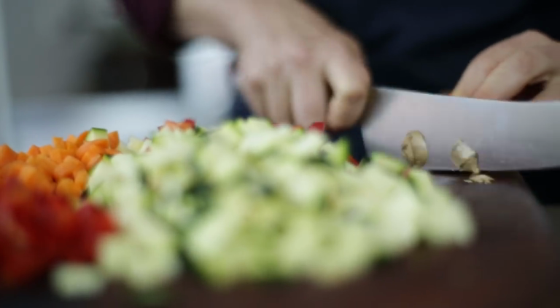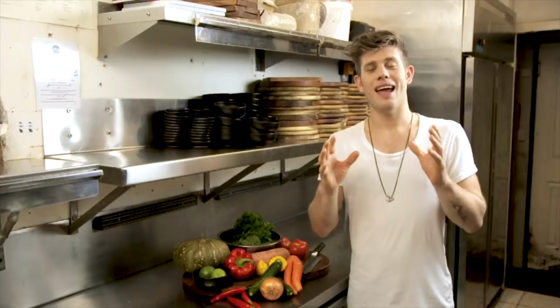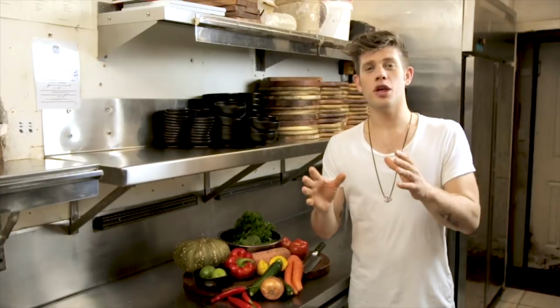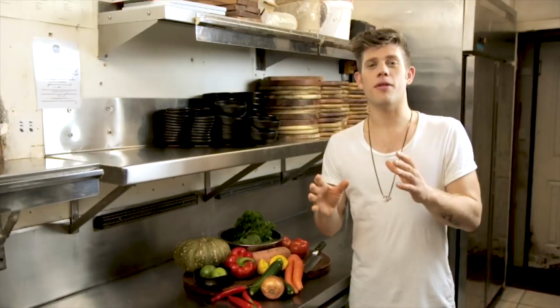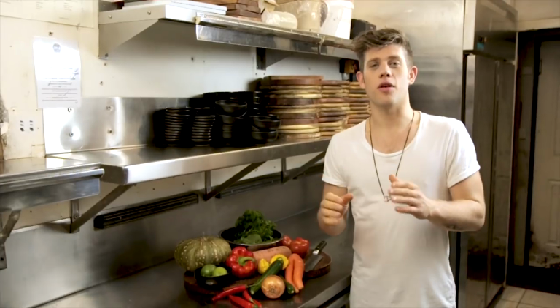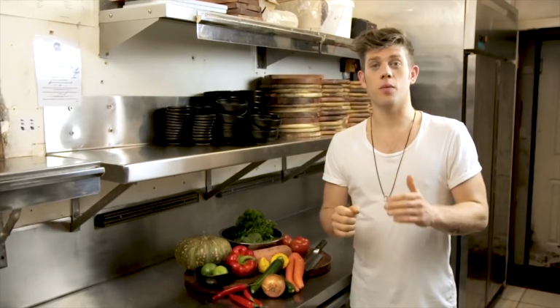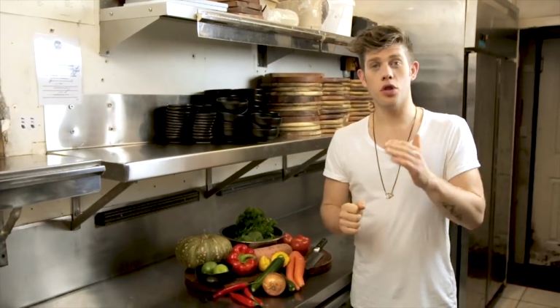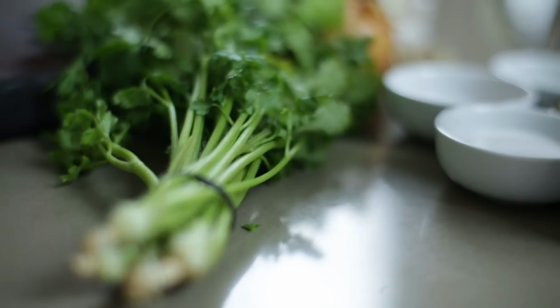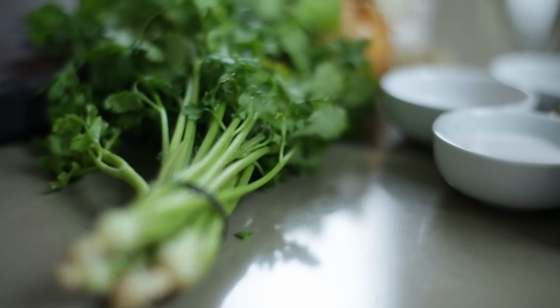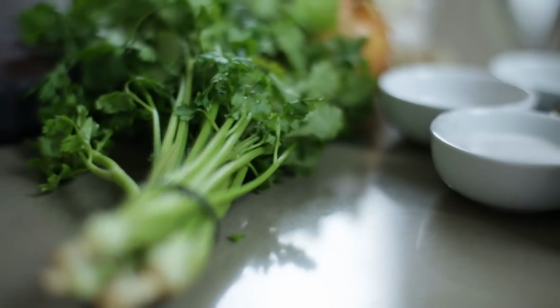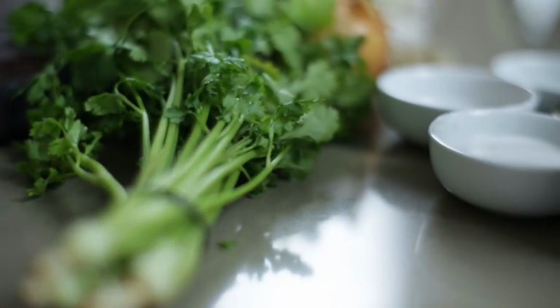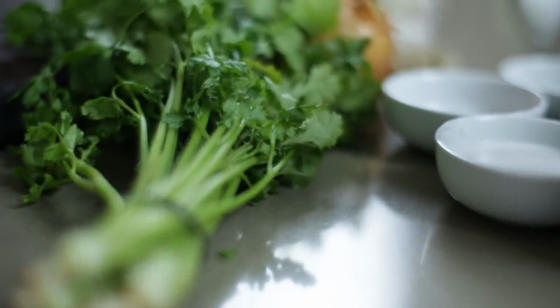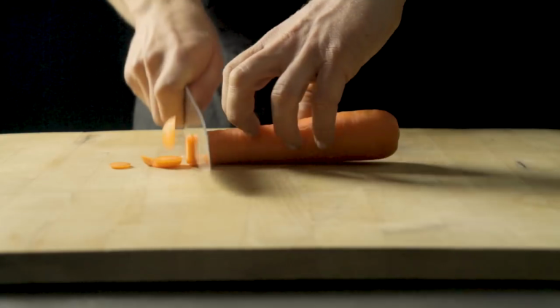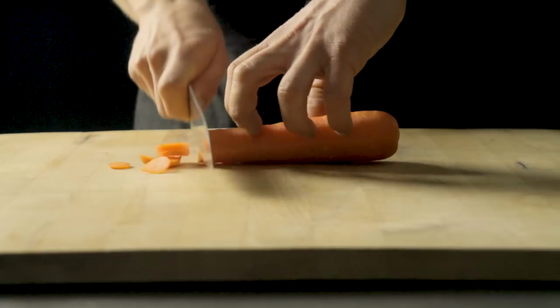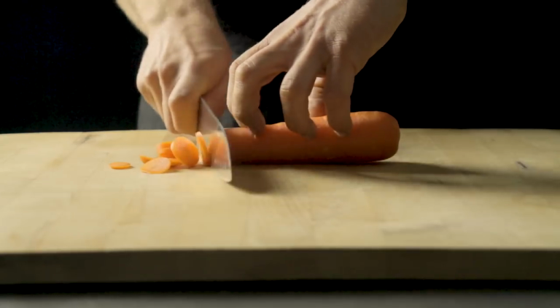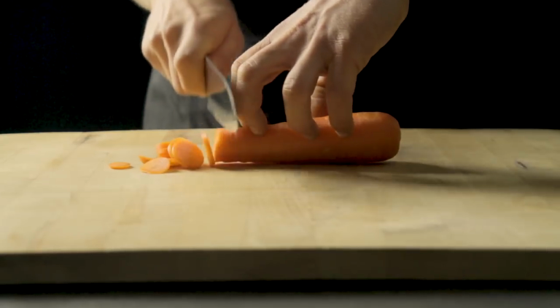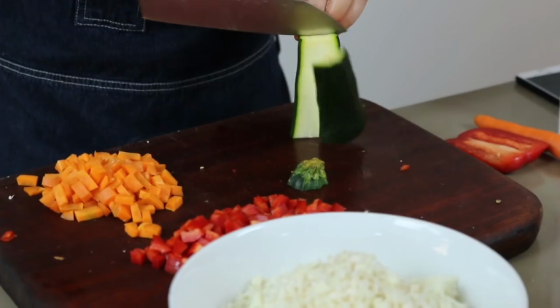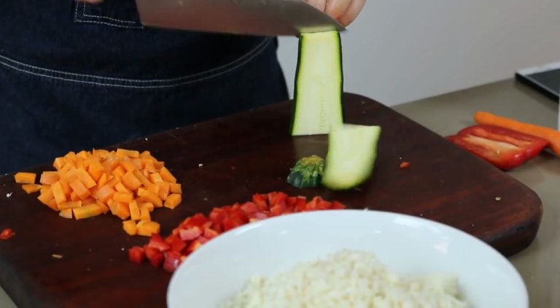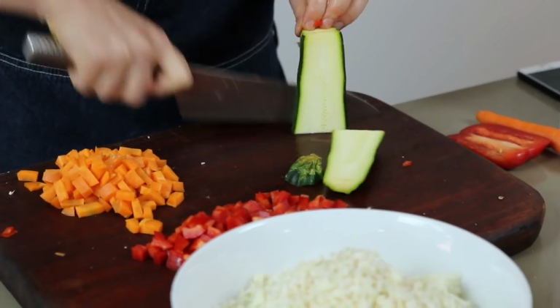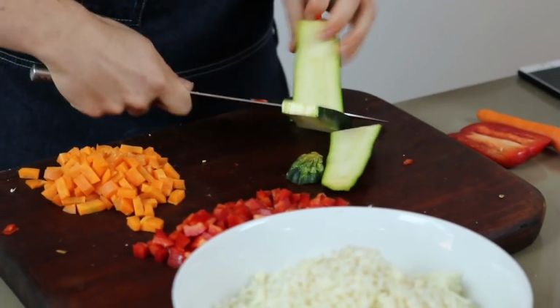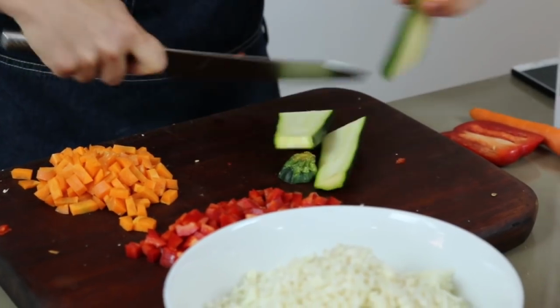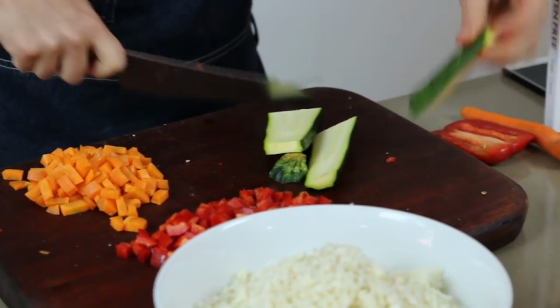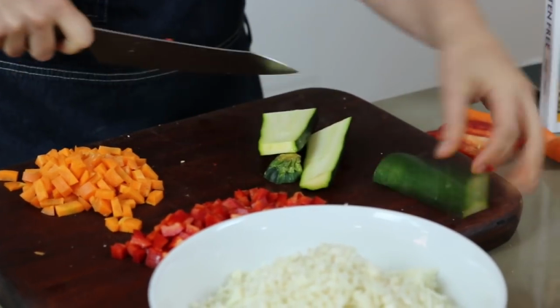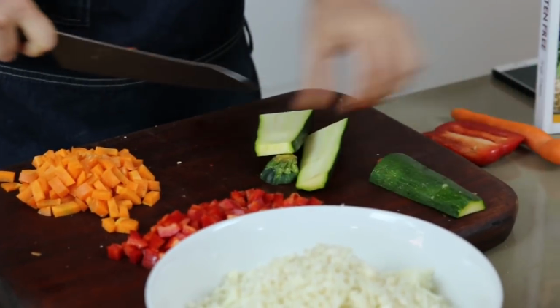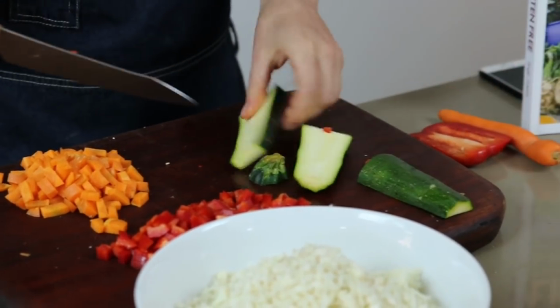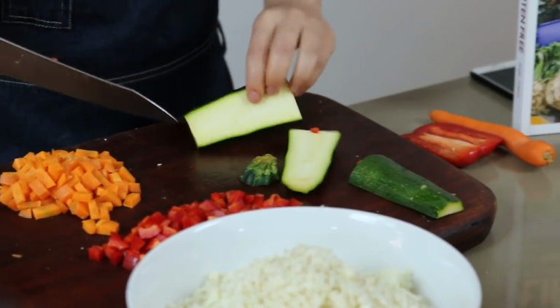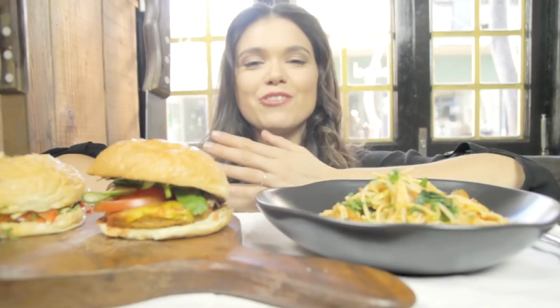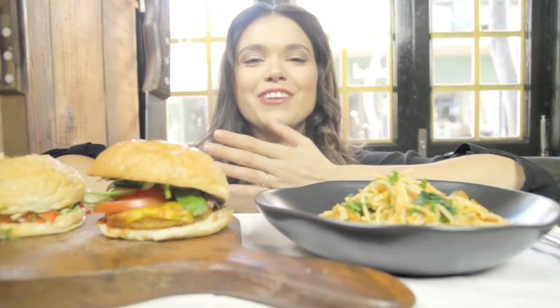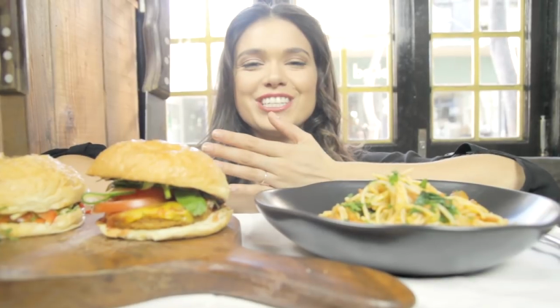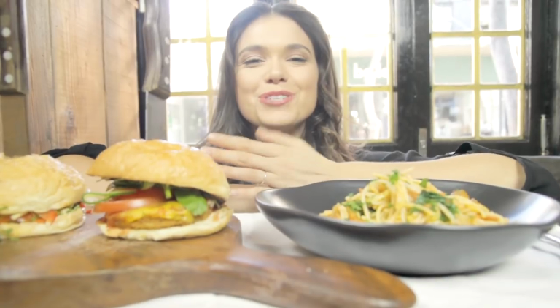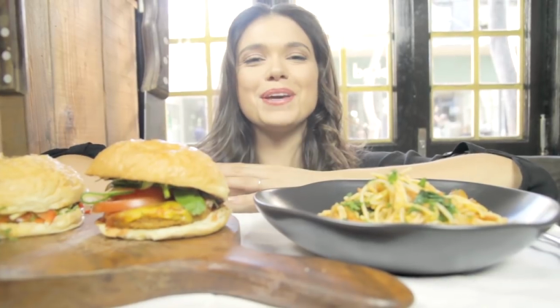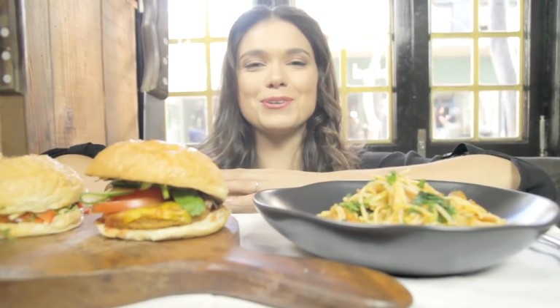Each episode, we'll show you how to prepare delicious and nutritious dishes from raw ingredients to finished meals.